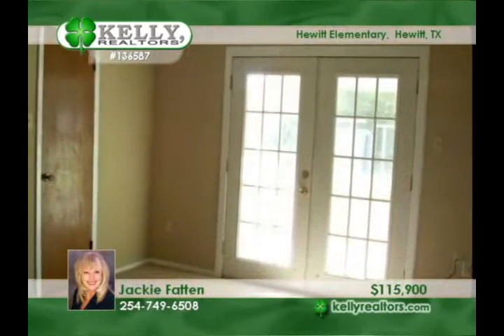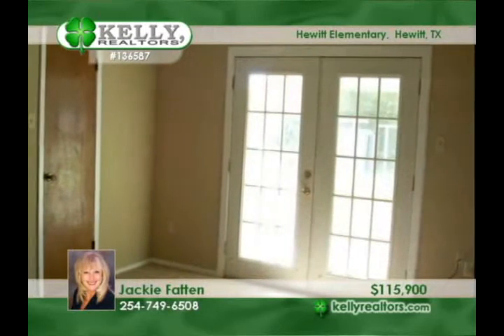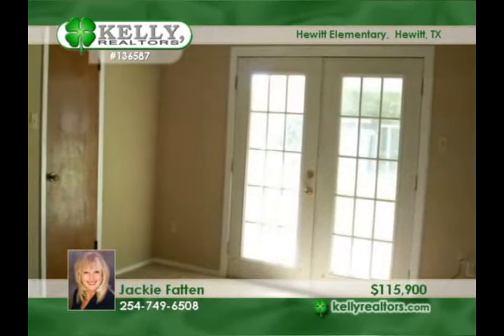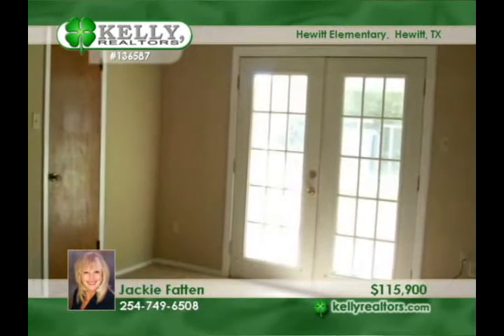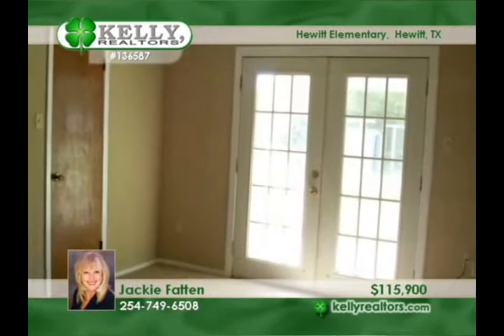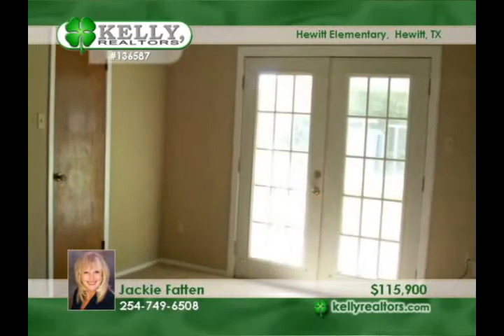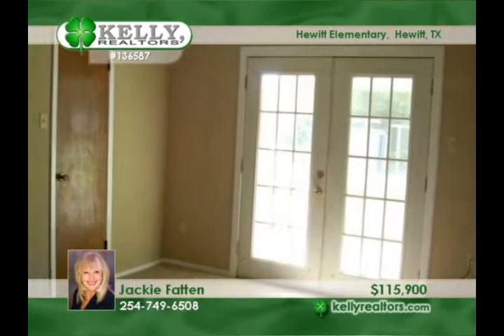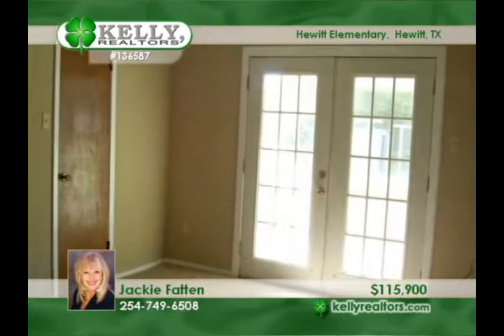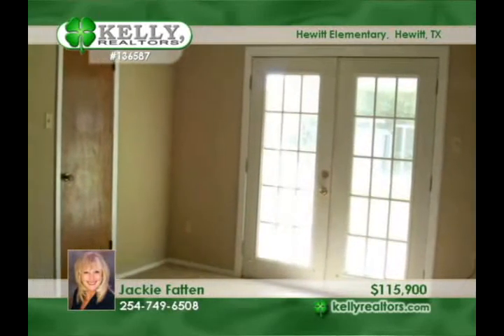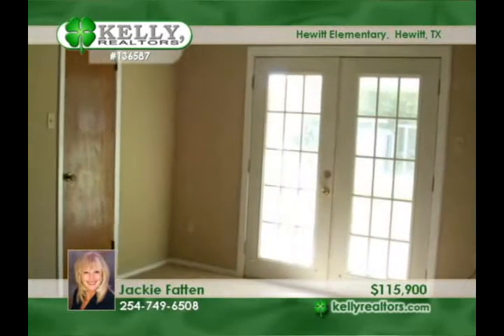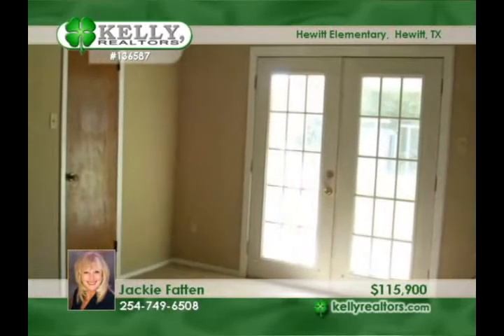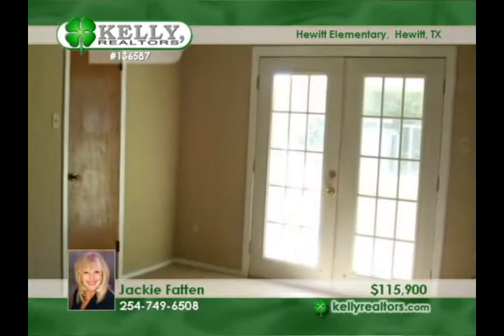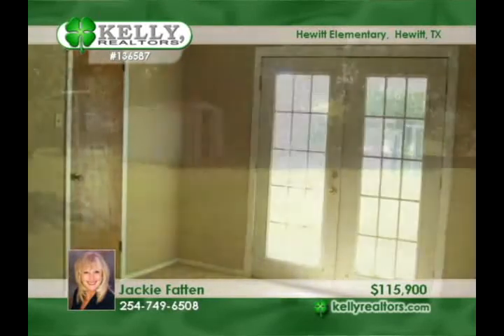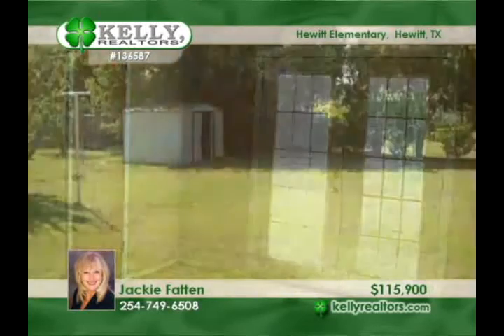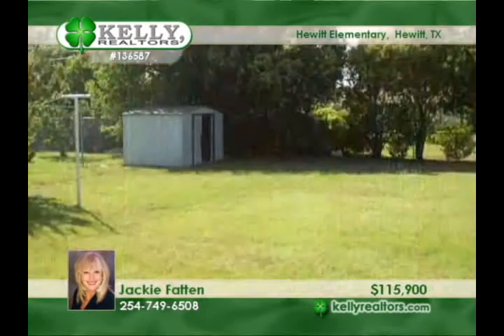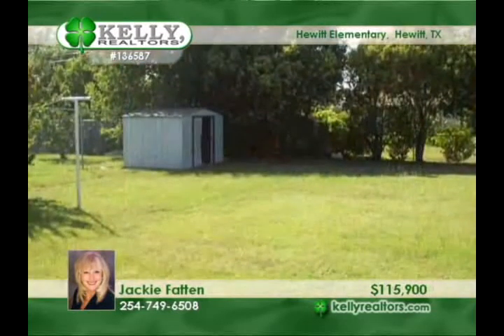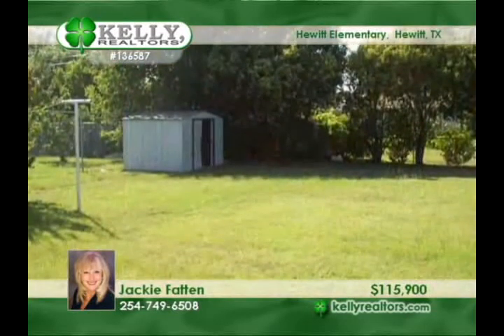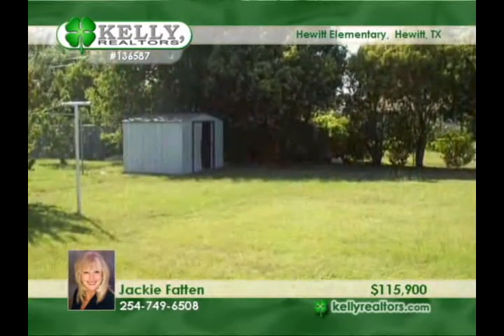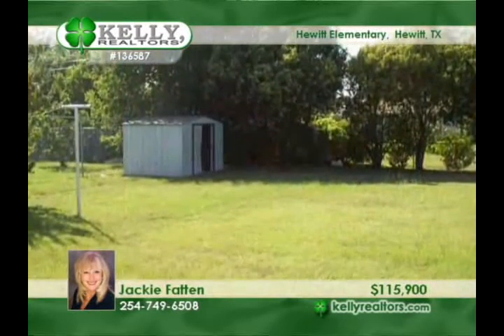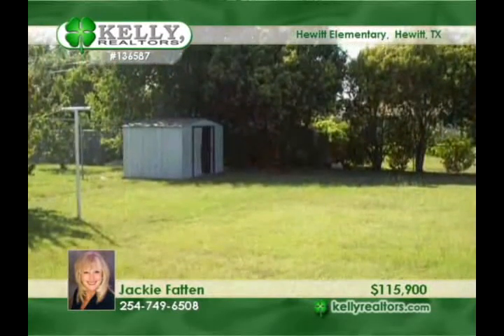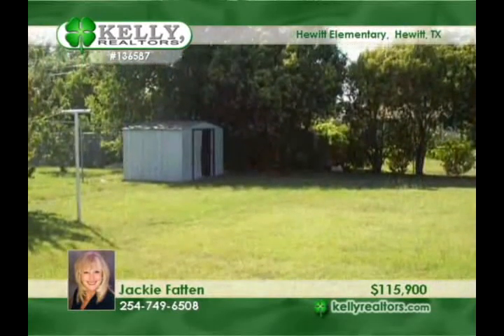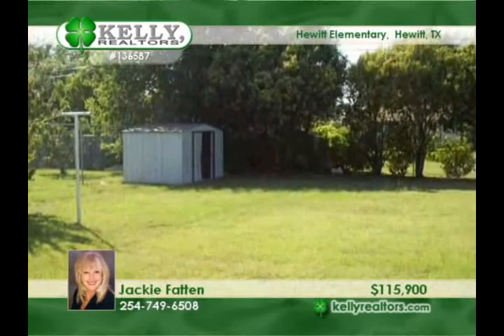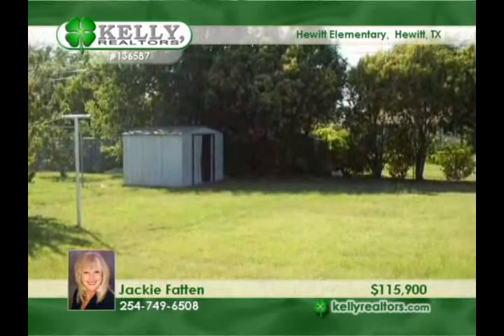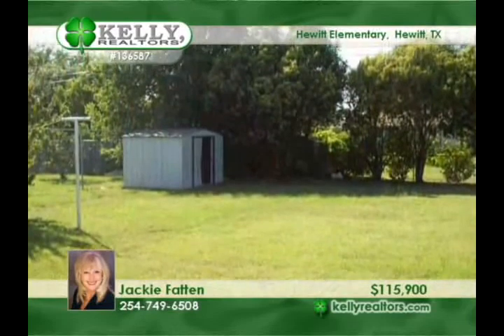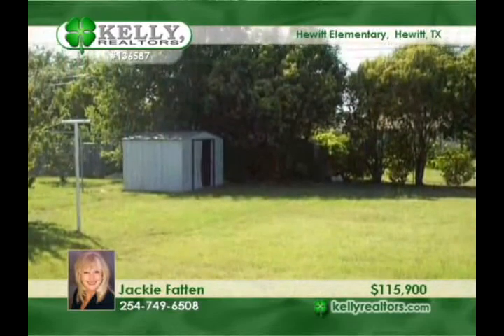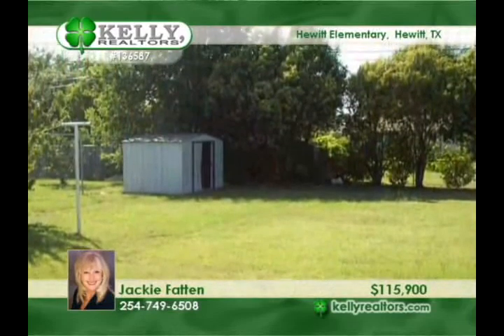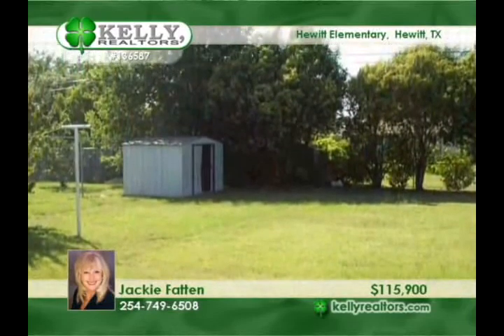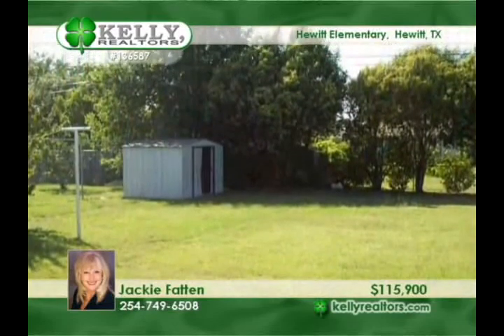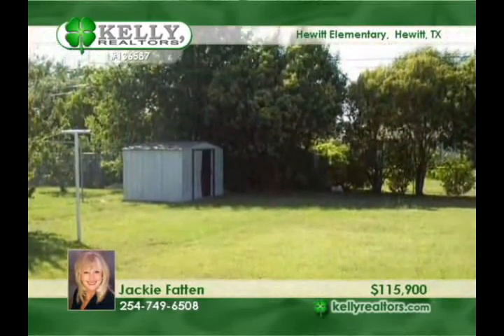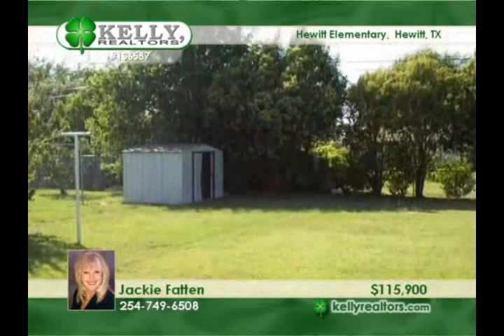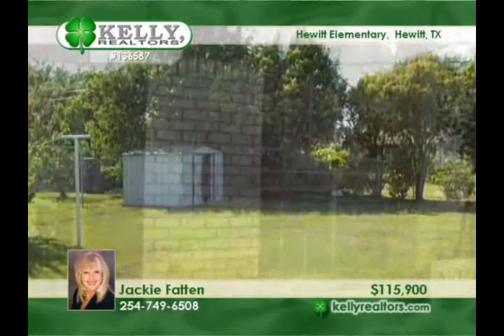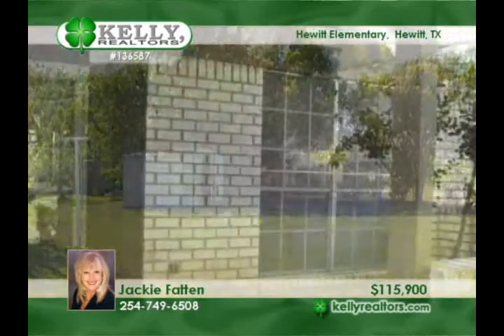All three bedrooms have walk-in closets. The huge fenced backyard comes with a storage building. Find what you're looking for with Jackie.